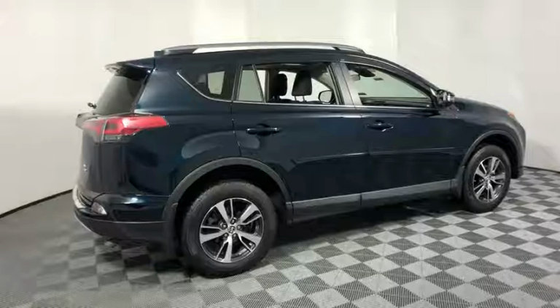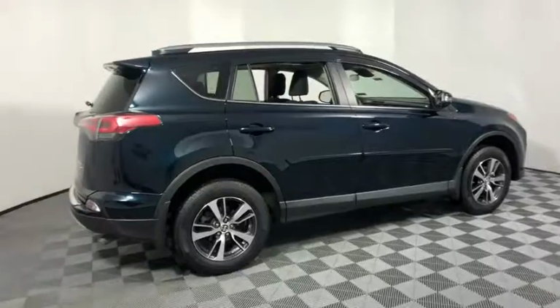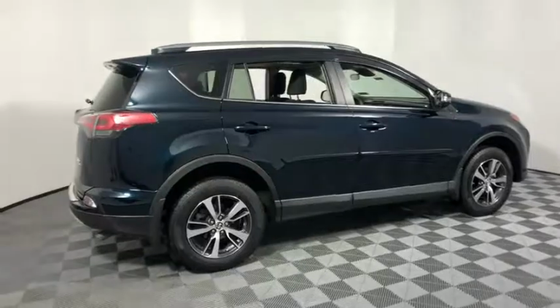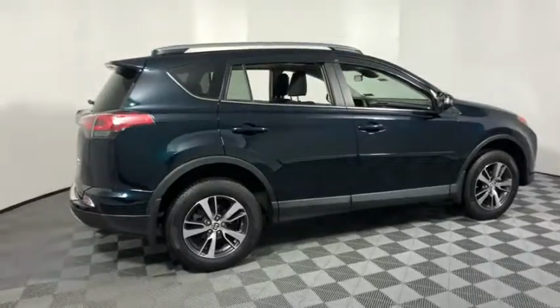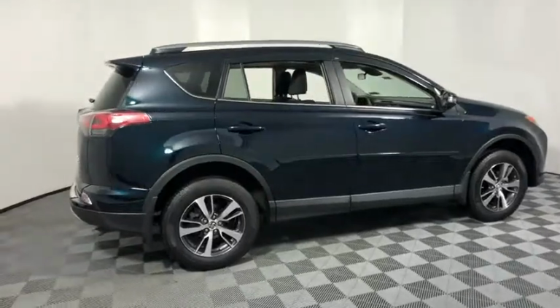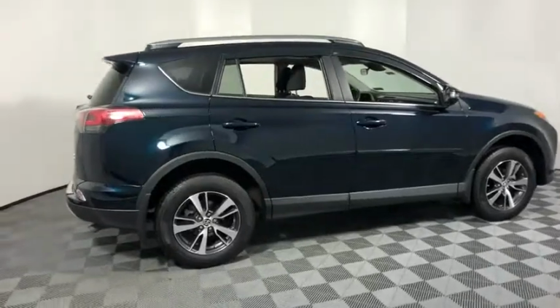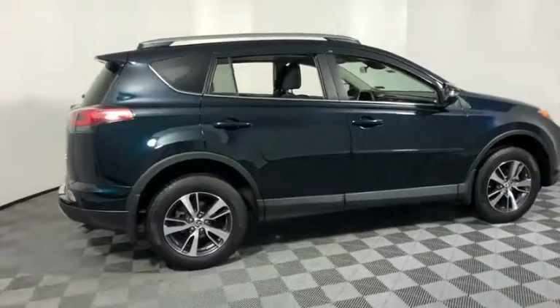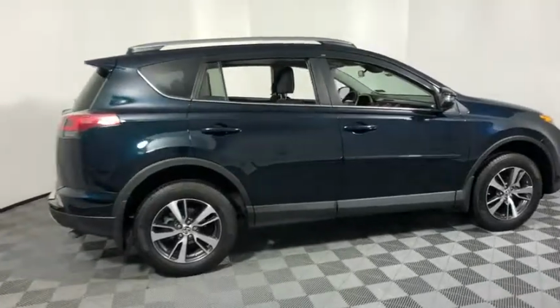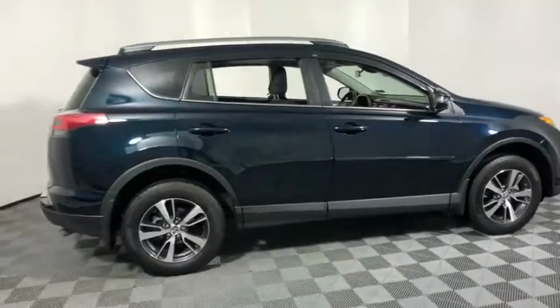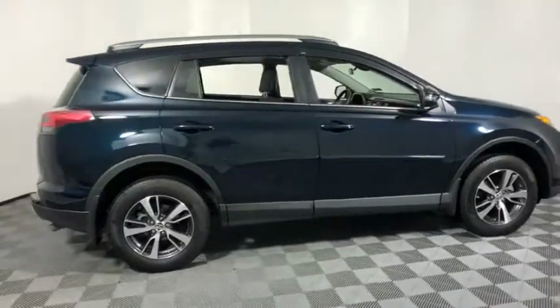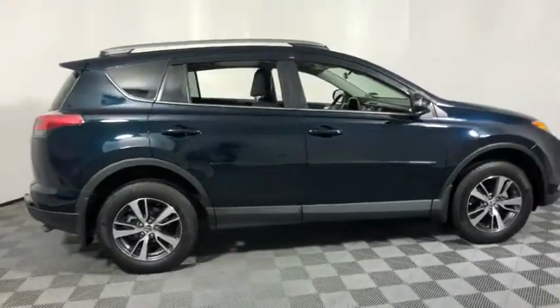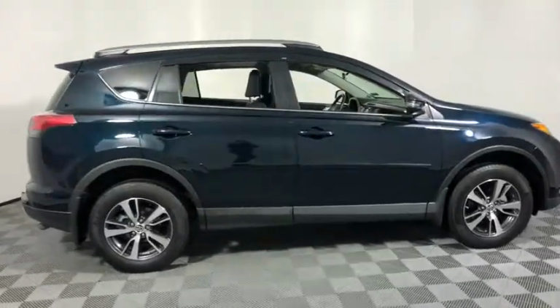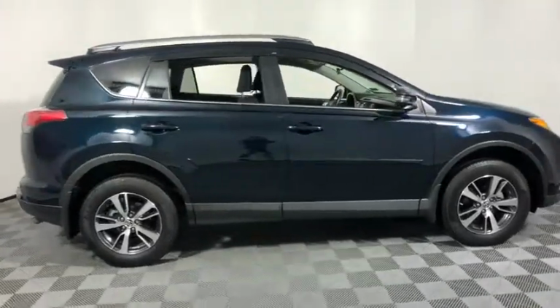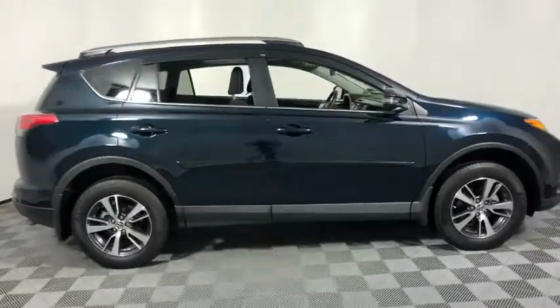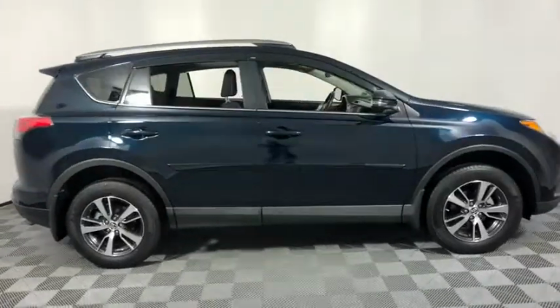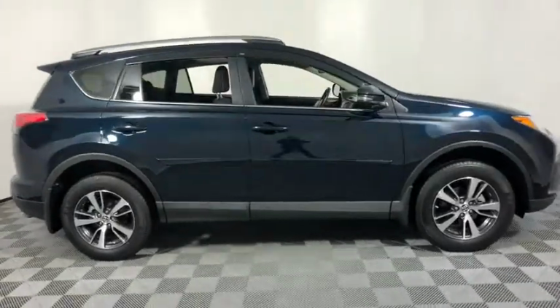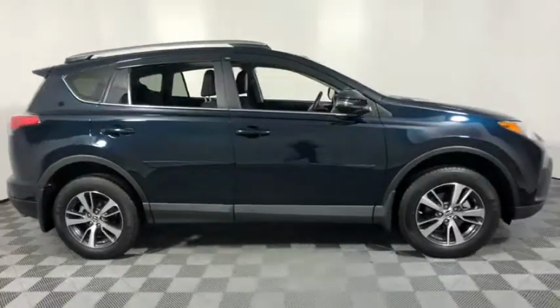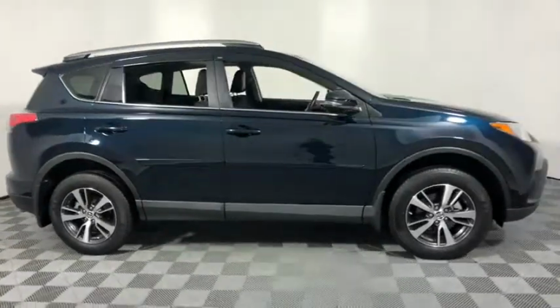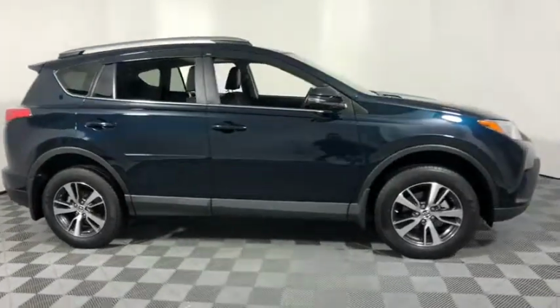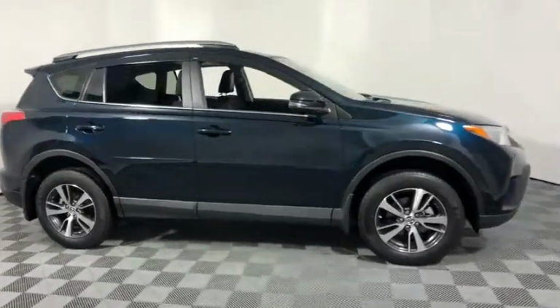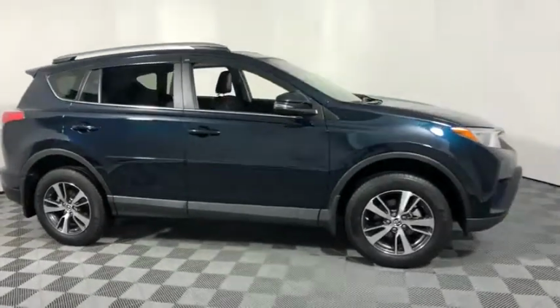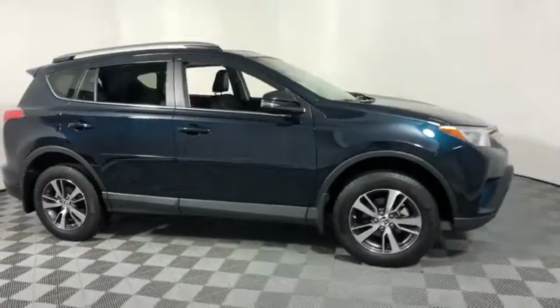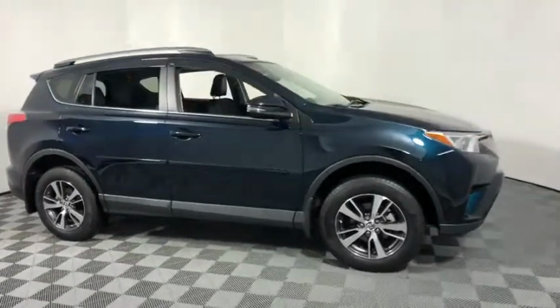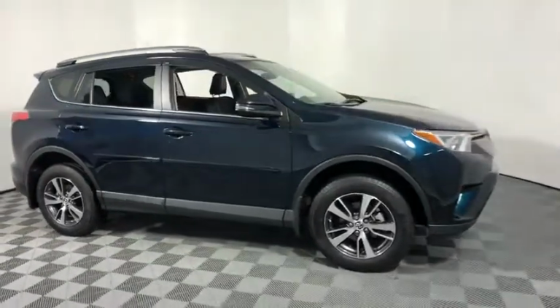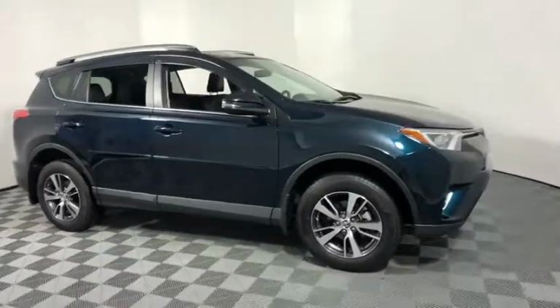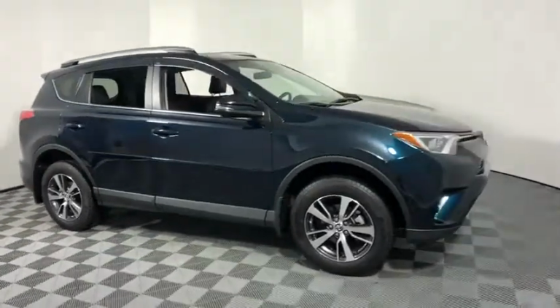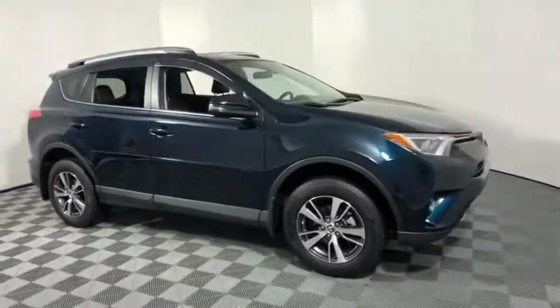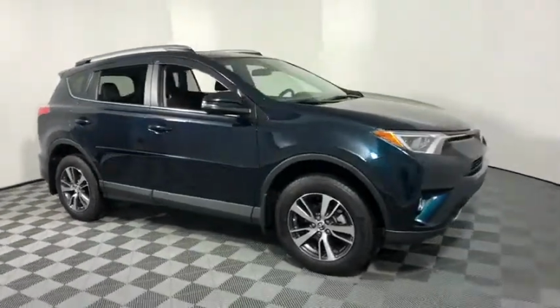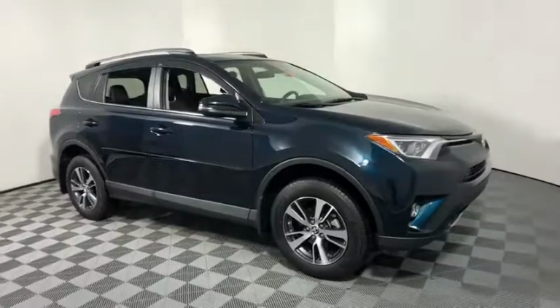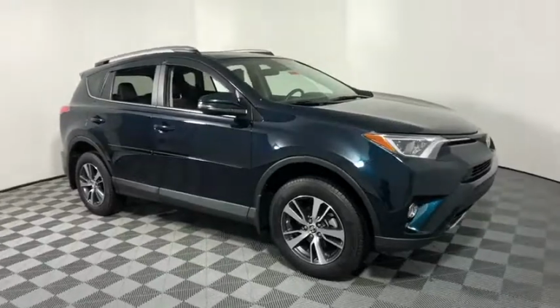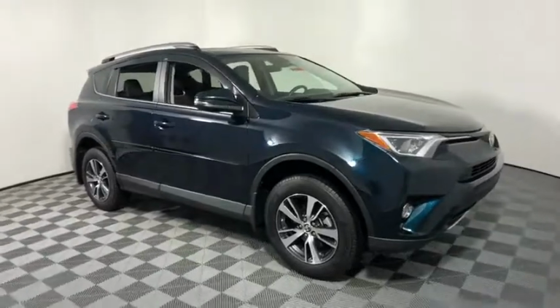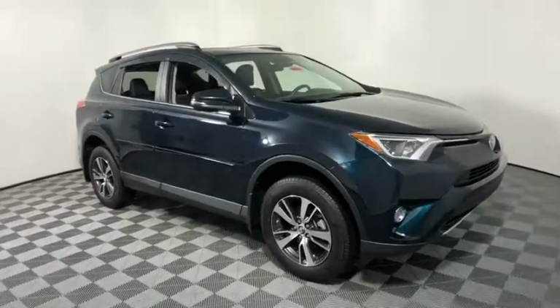2018 Toyota RAV4. The RAV4 is one of the most fuel-efficient SUVs in its class.